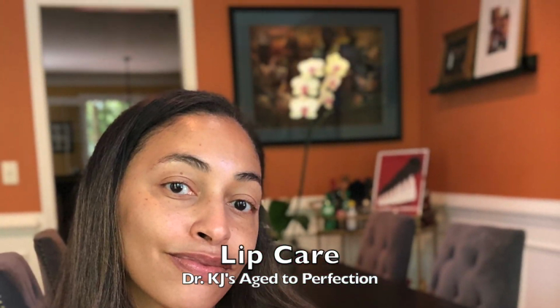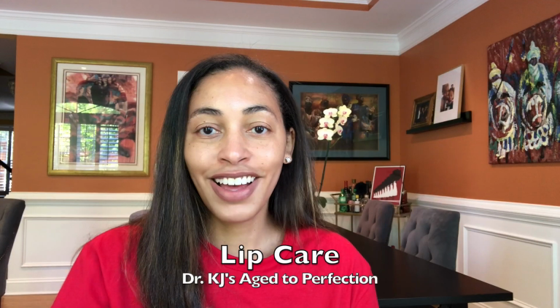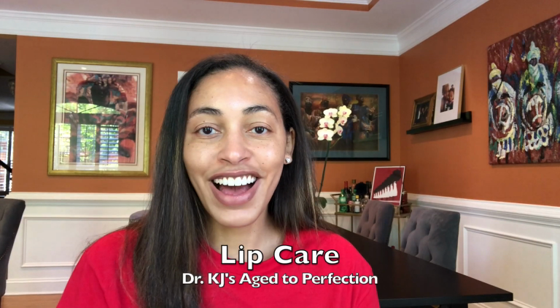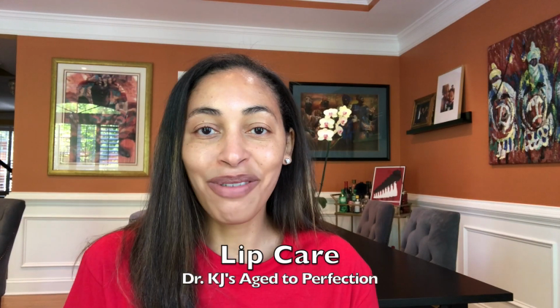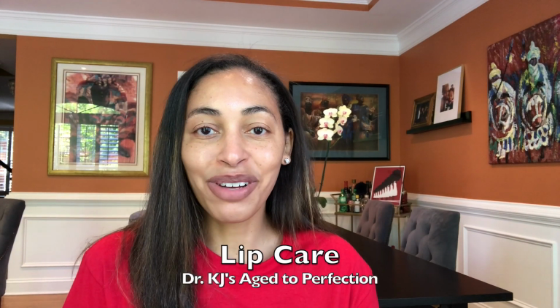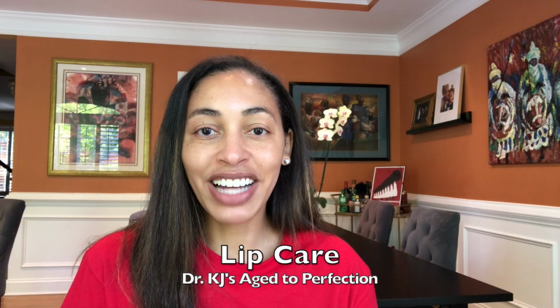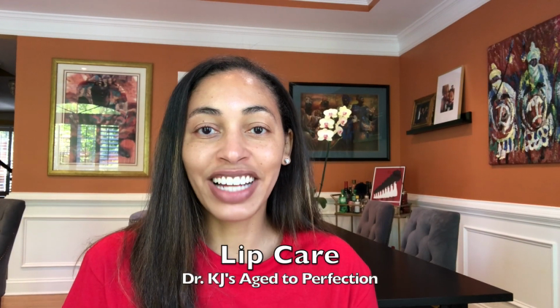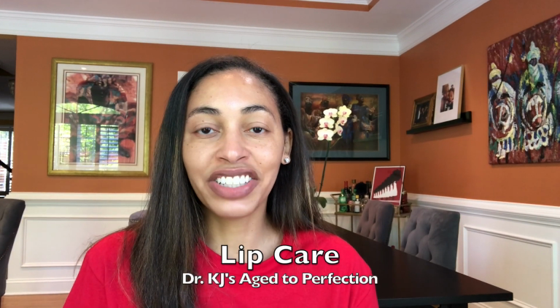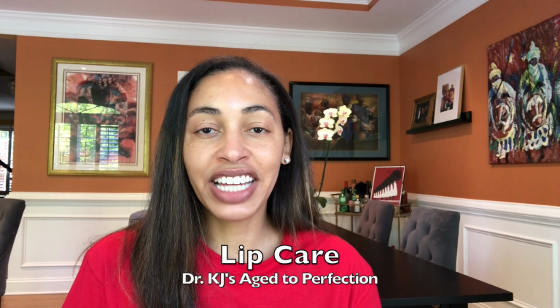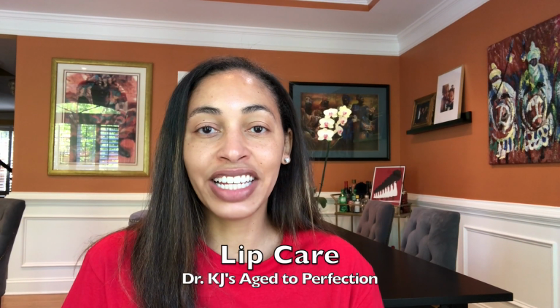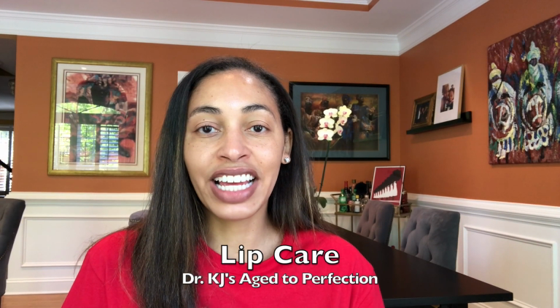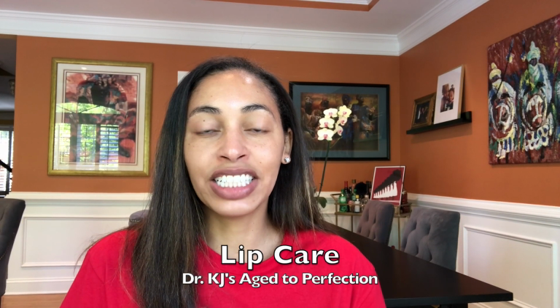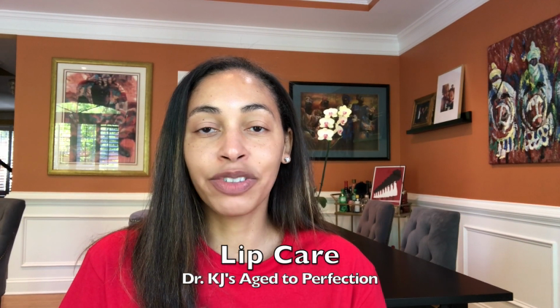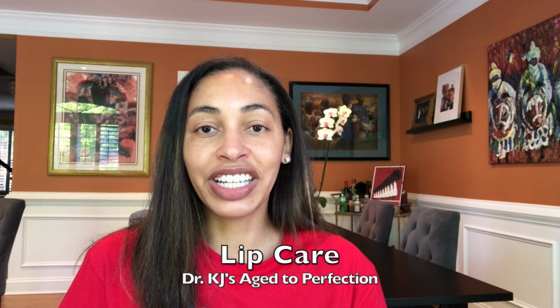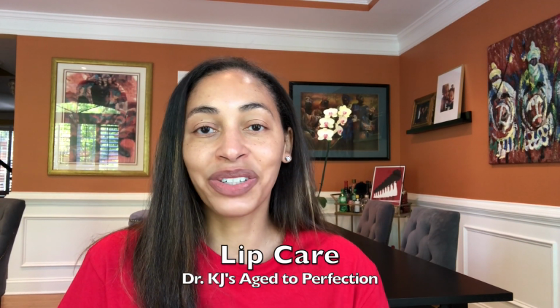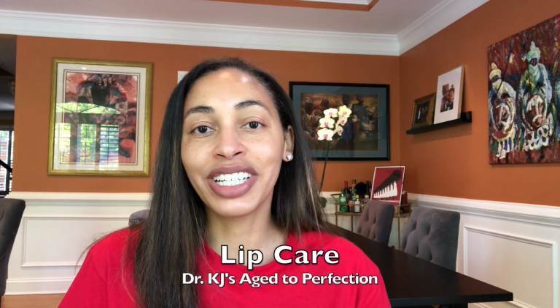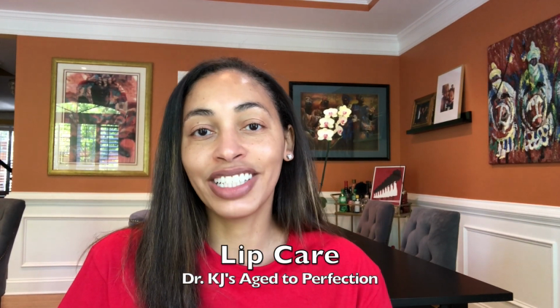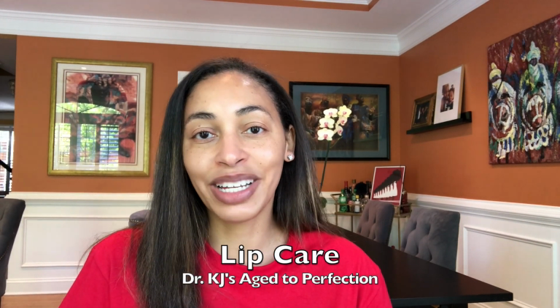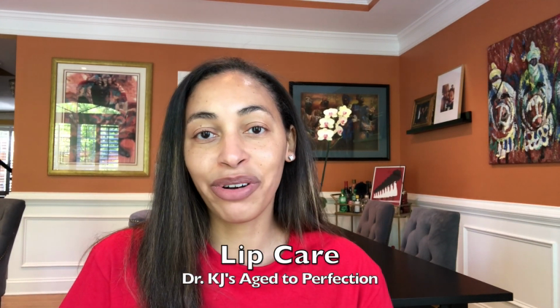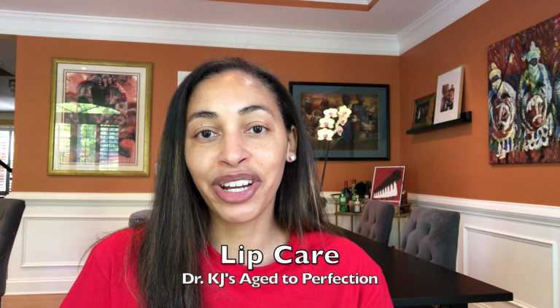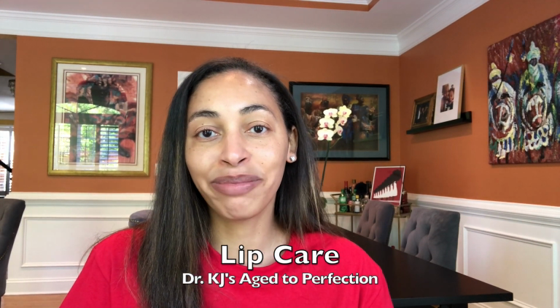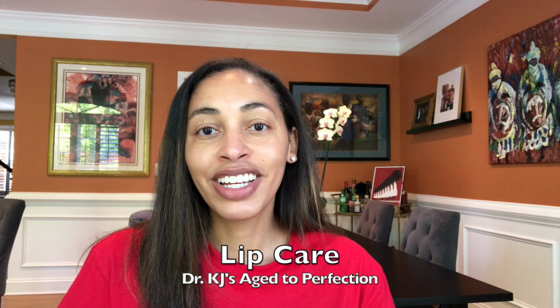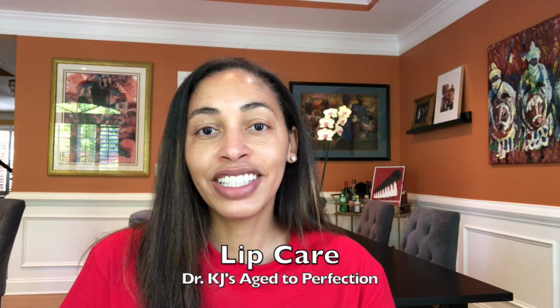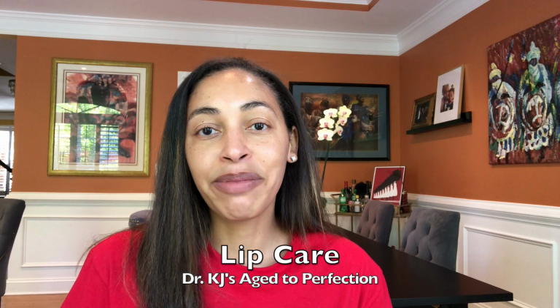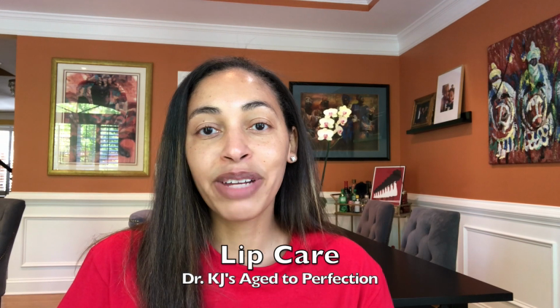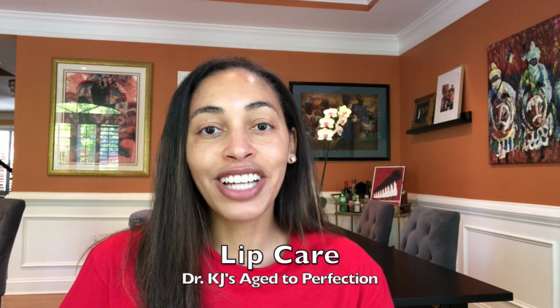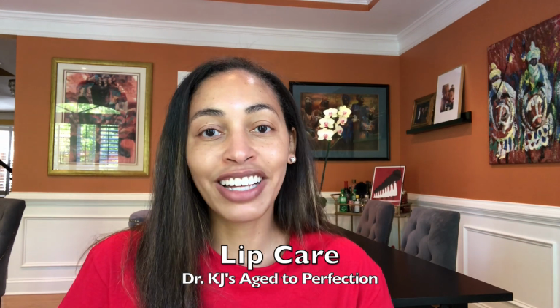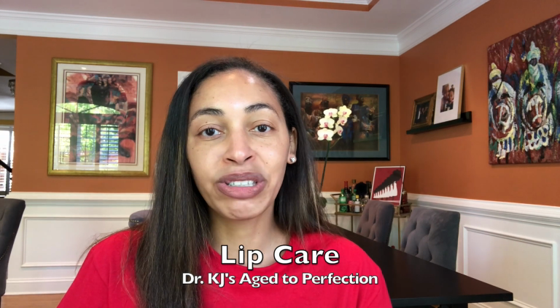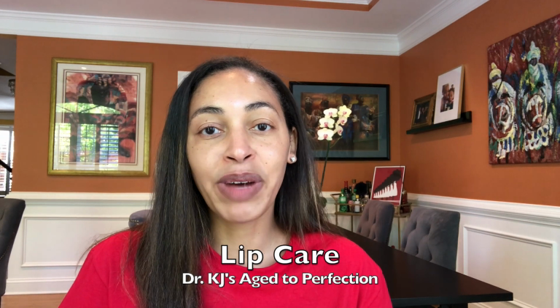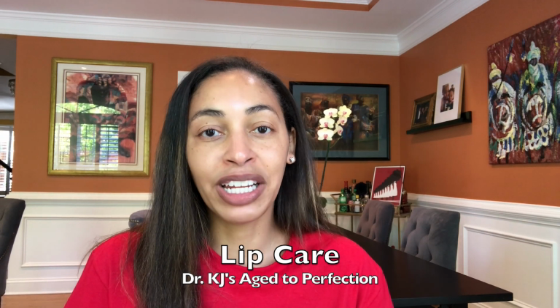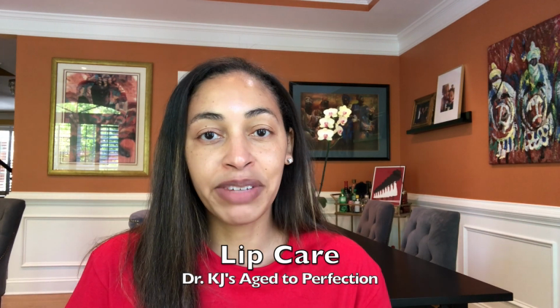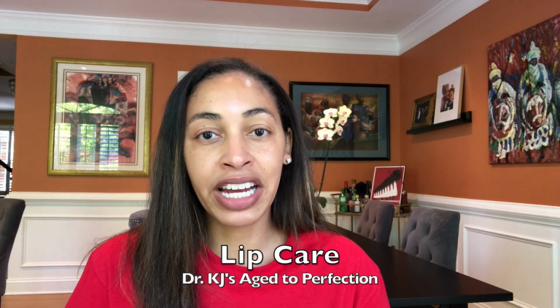Hi and welcome back to Dr. KJ's Age to Perfection Korean 10-step program. Today I'm going to be talking to you about lip care.